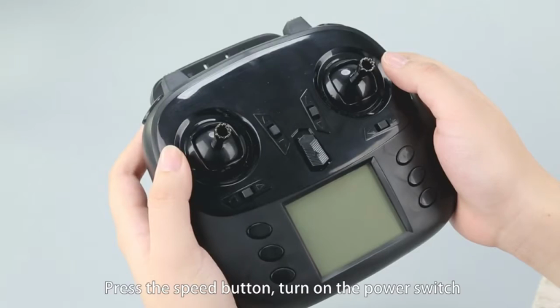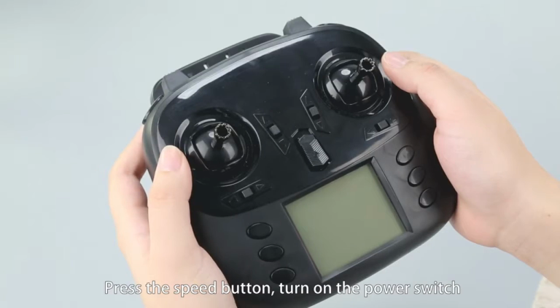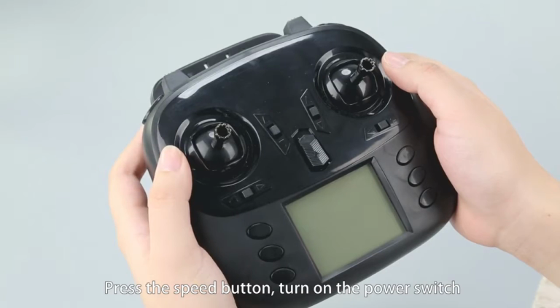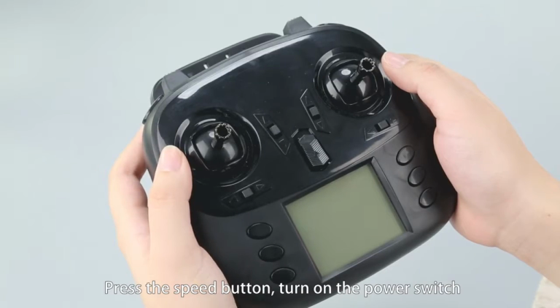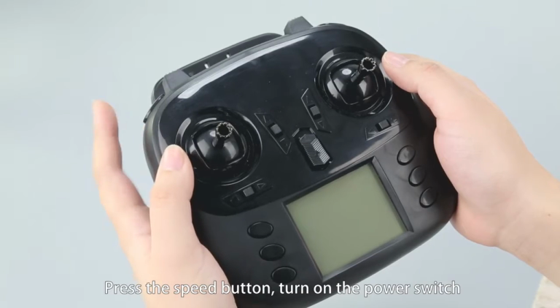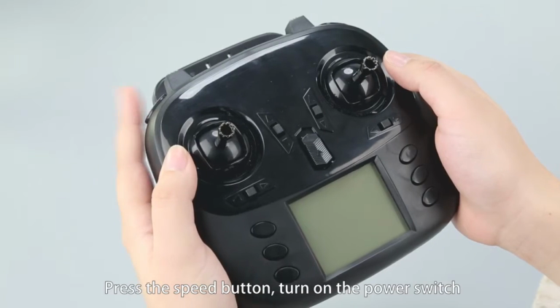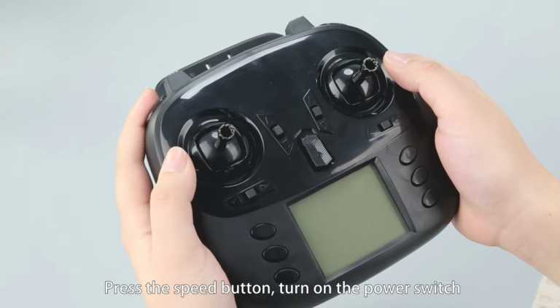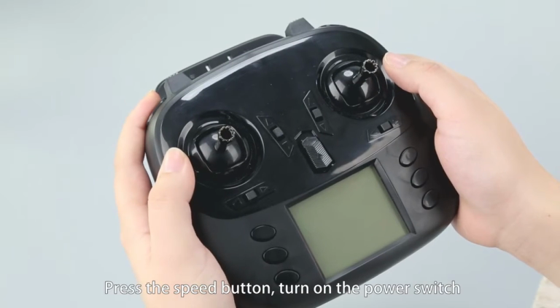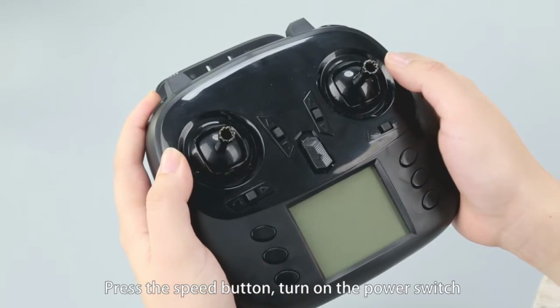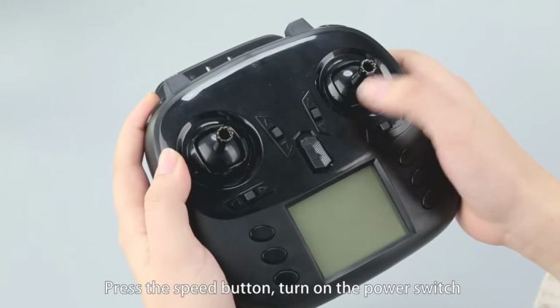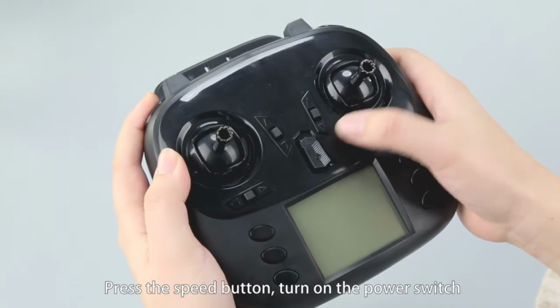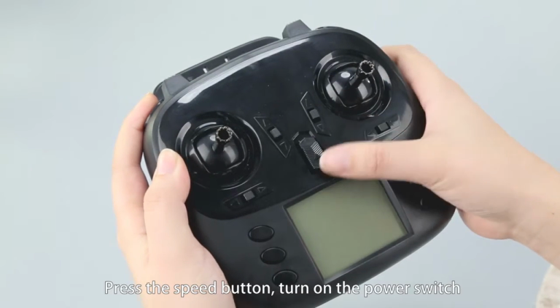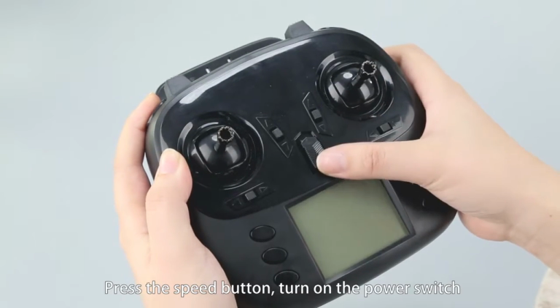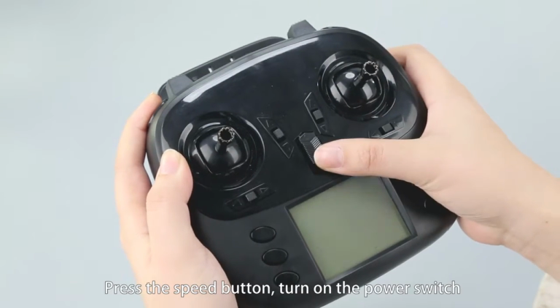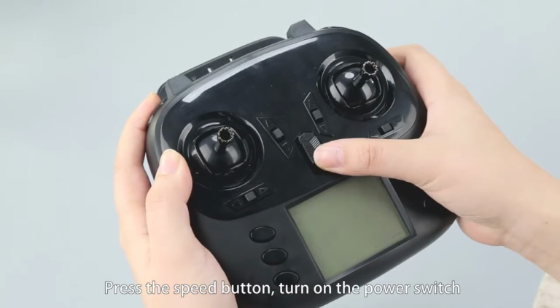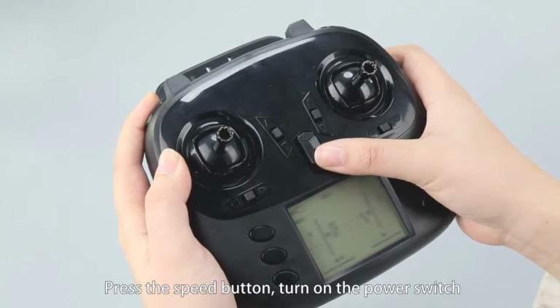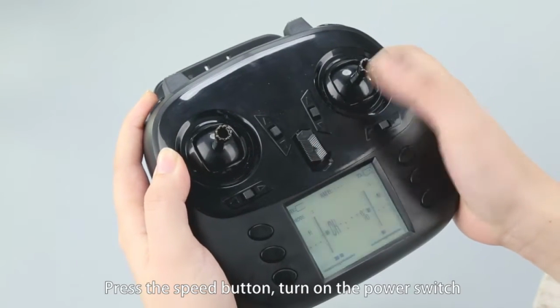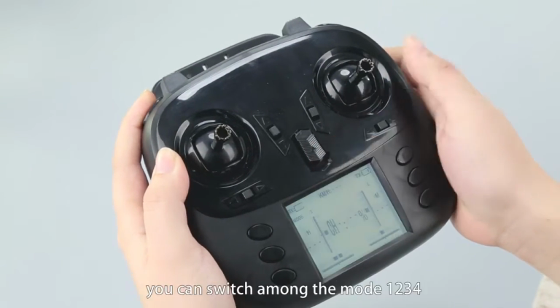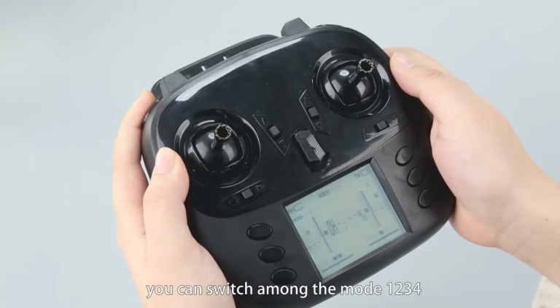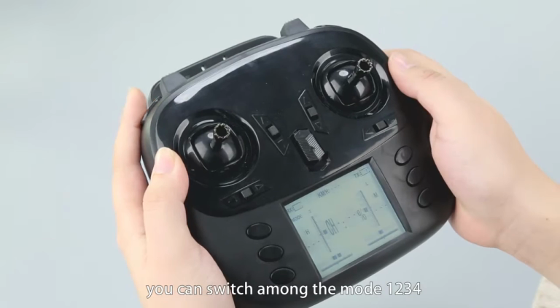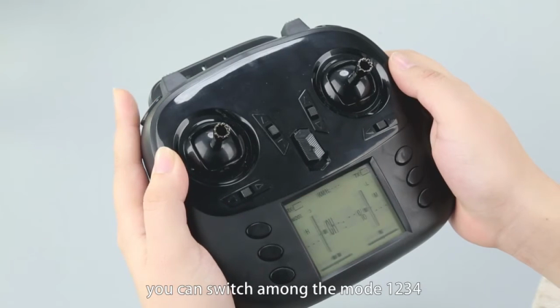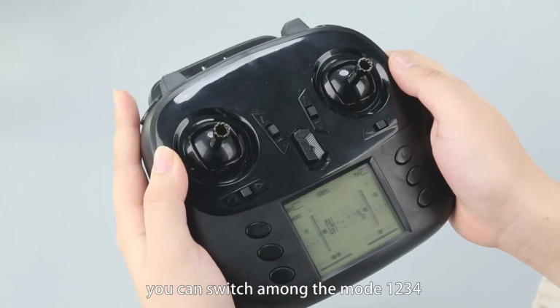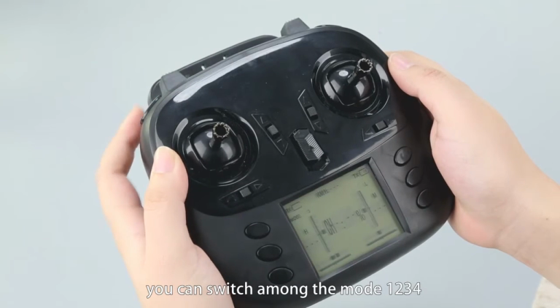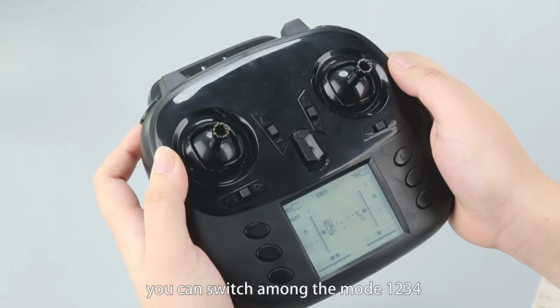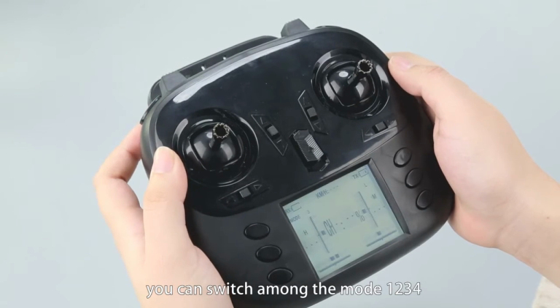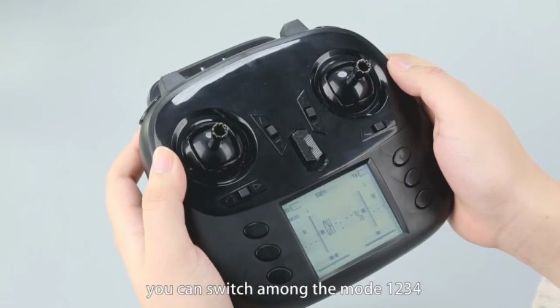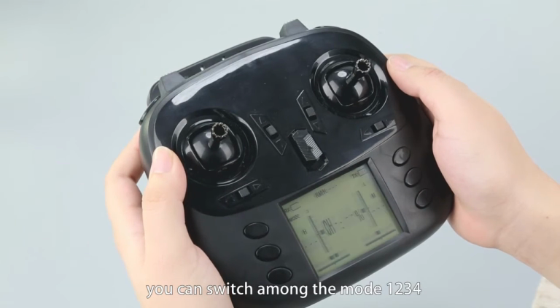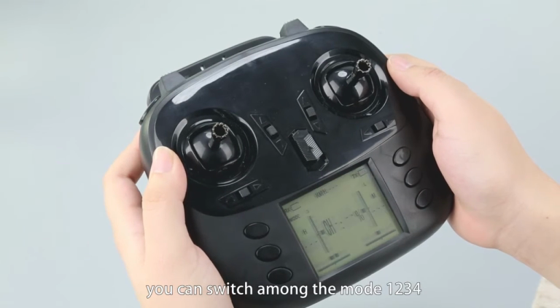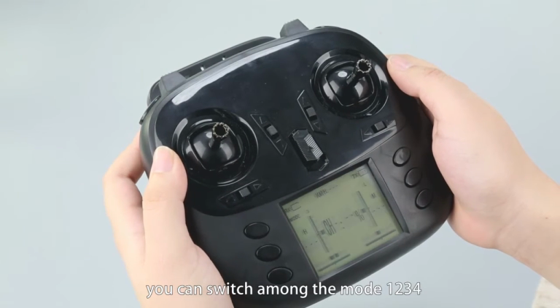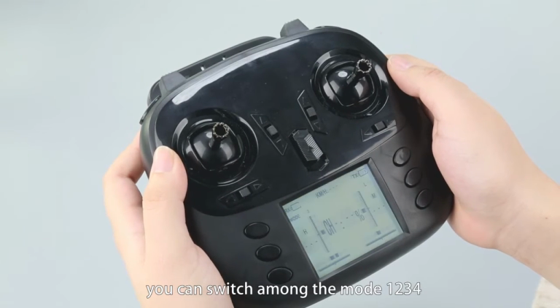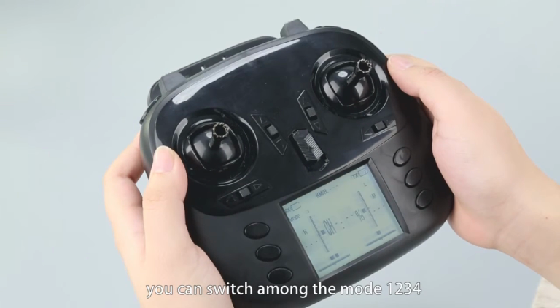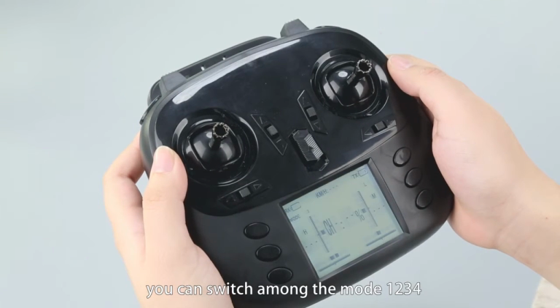Press the speed button and turn on the power switch. You can switch among modes one, two, three, and four.